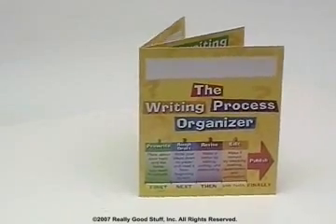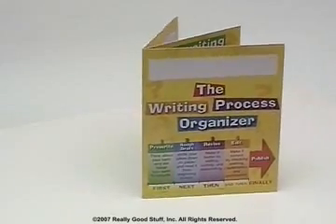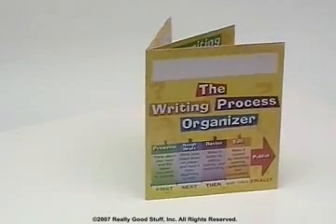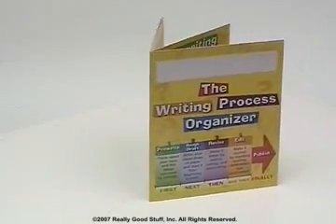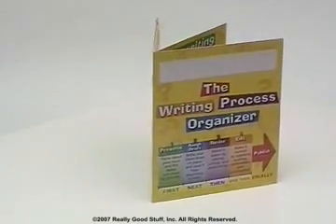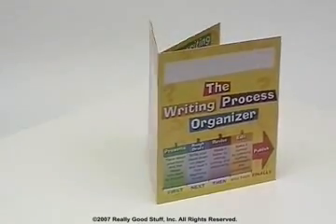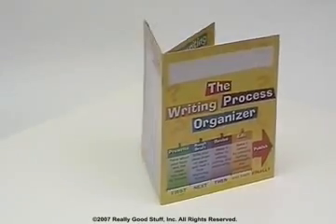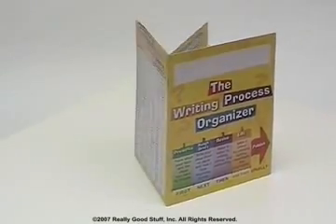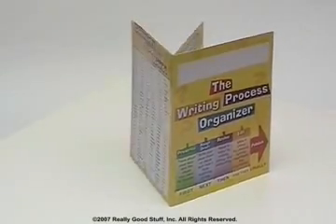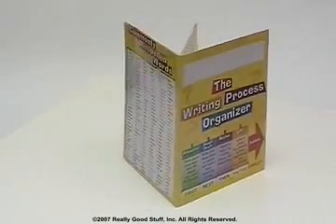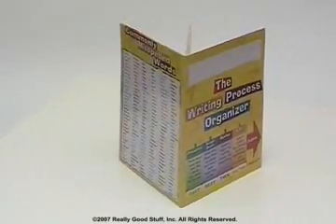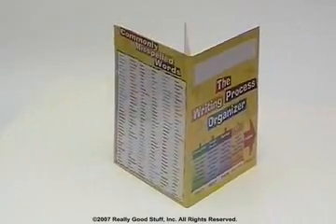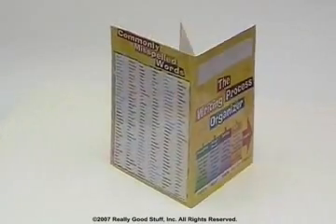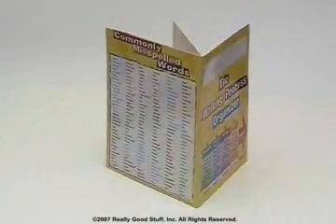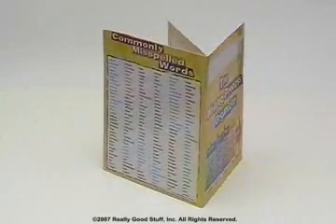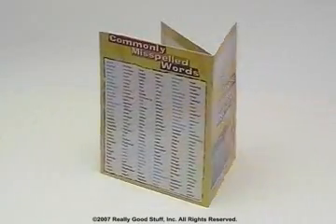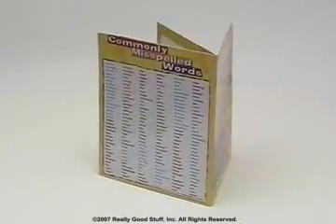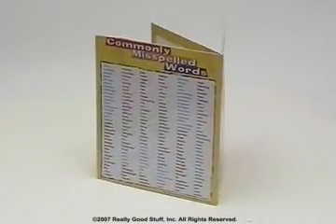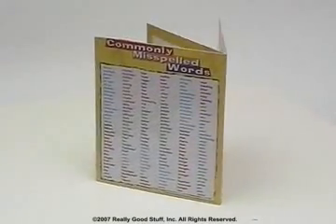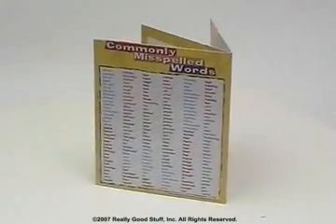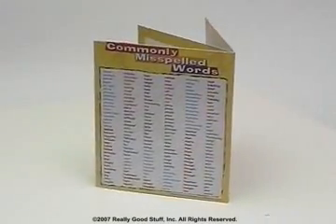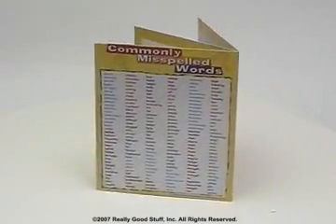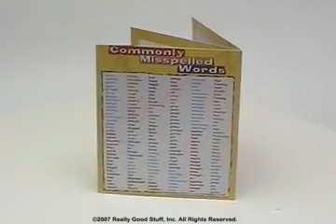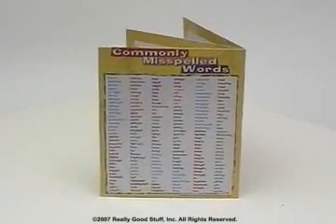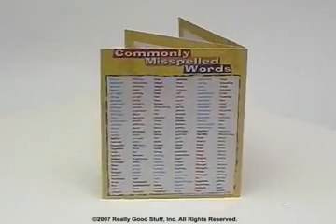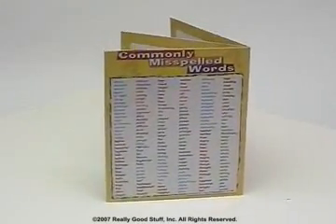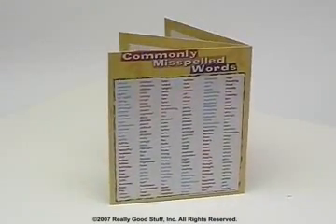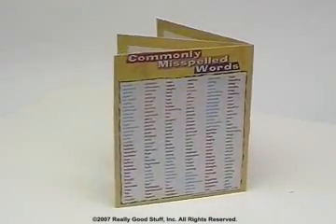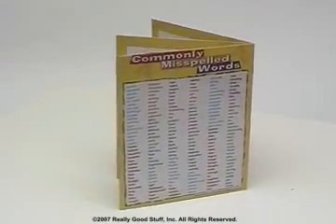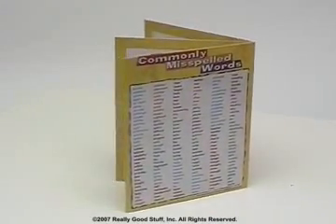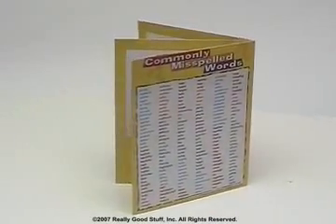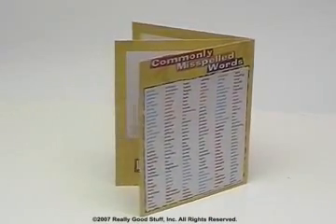Give your students the framework and independence to develop their writing skills in a methodical, organized manner.